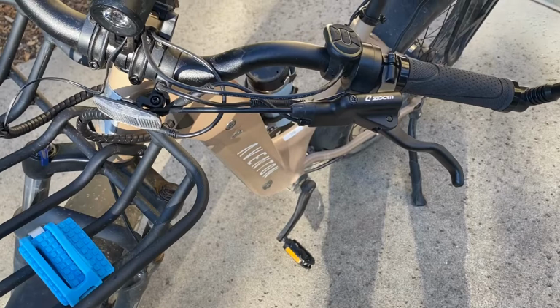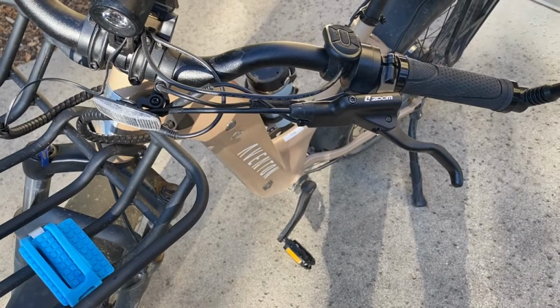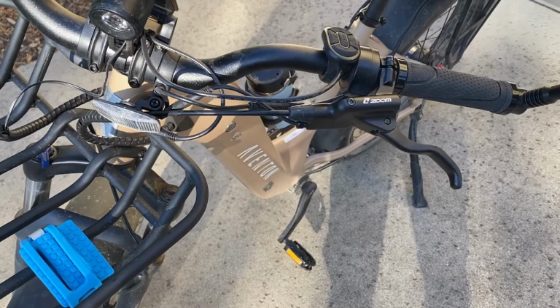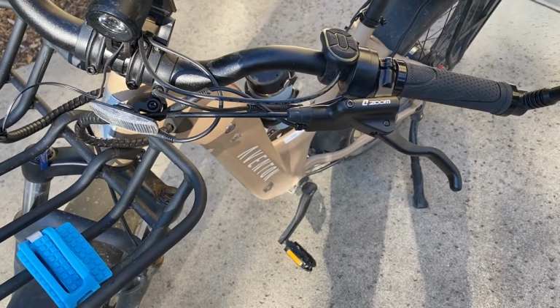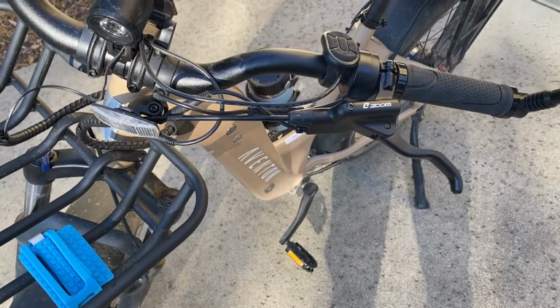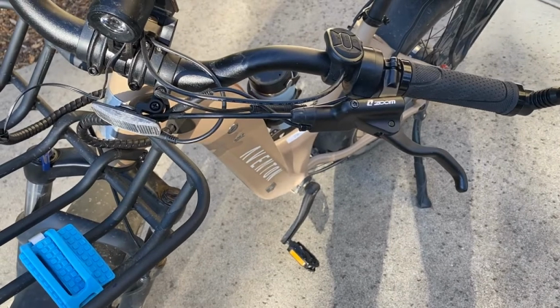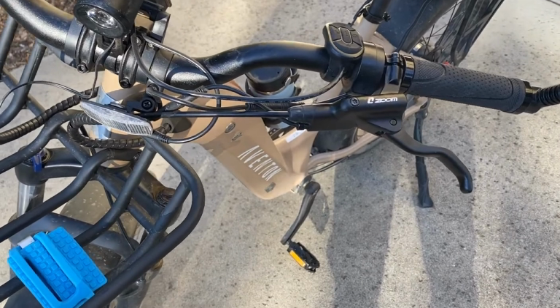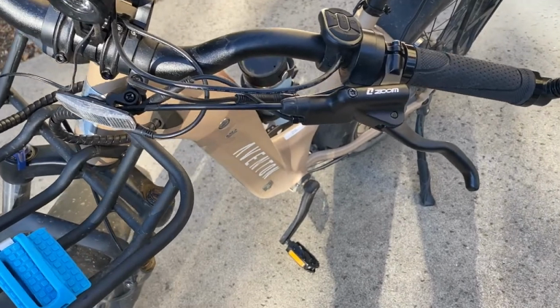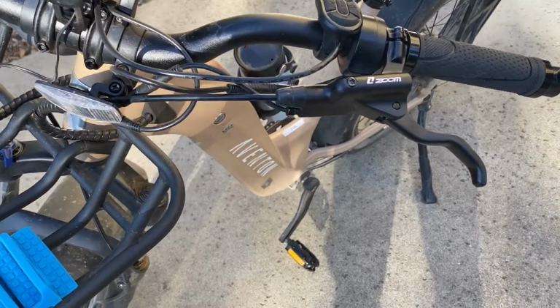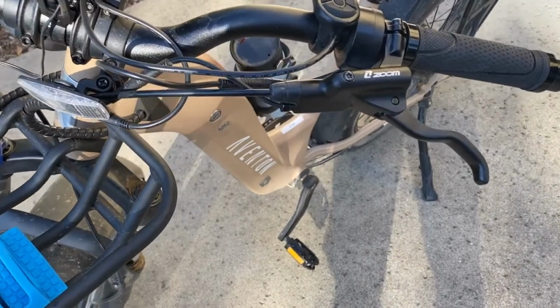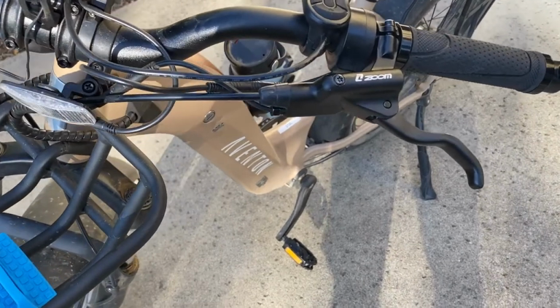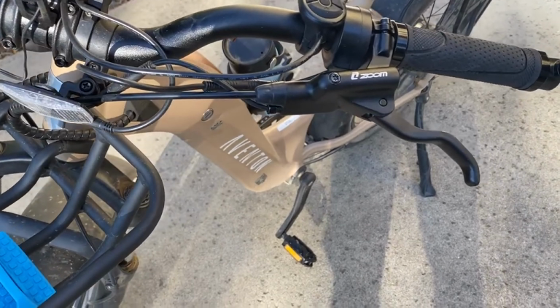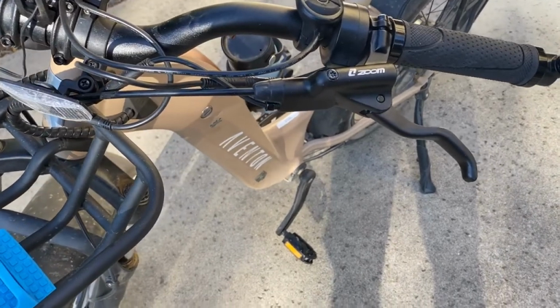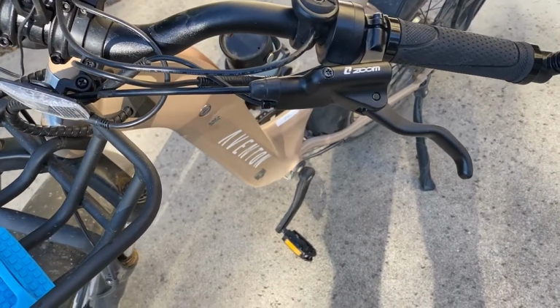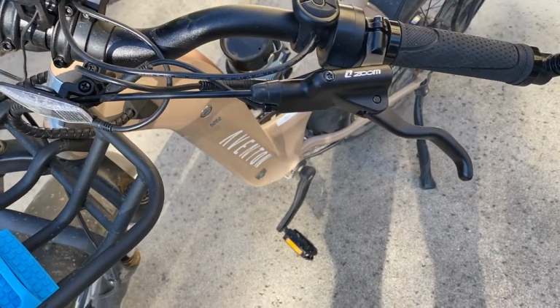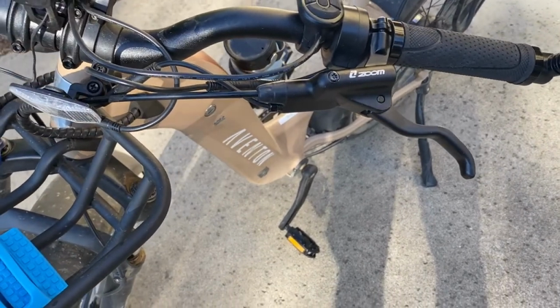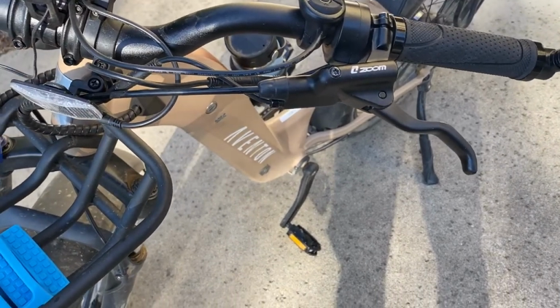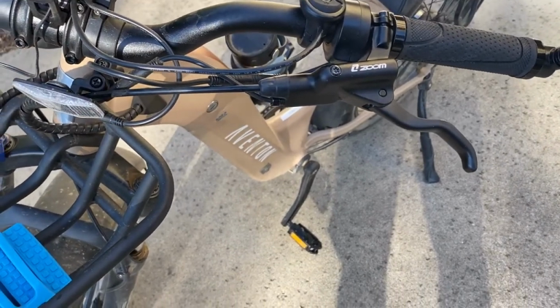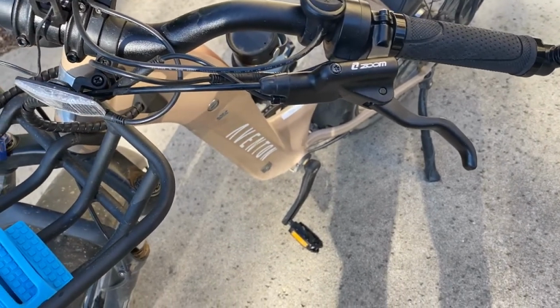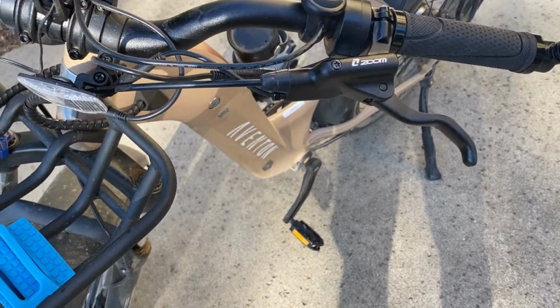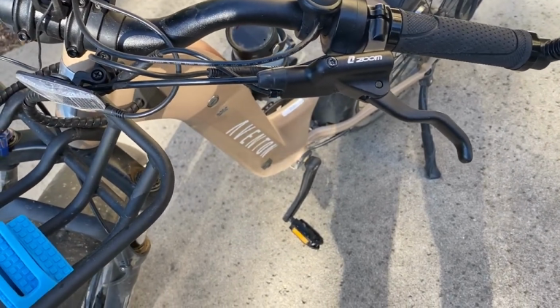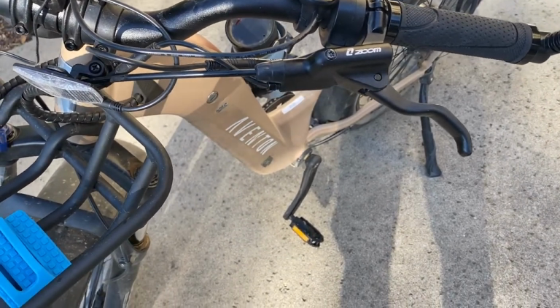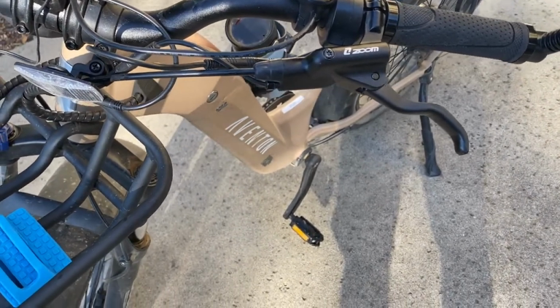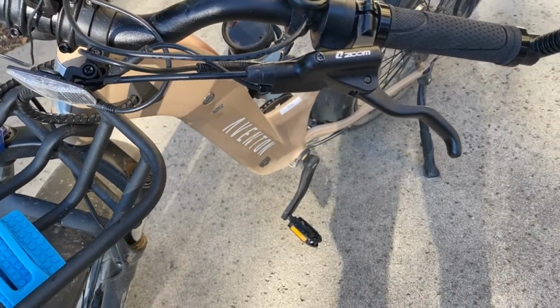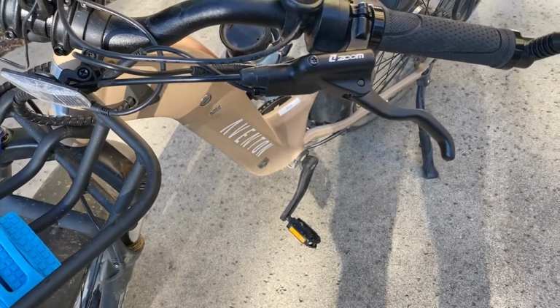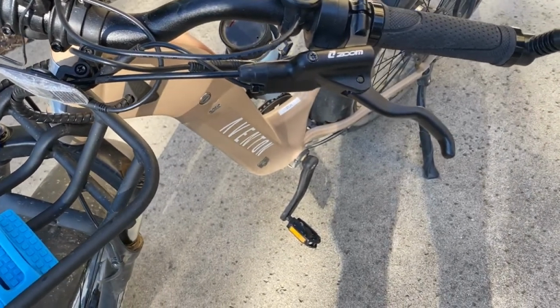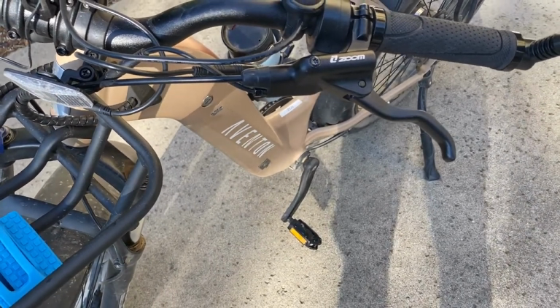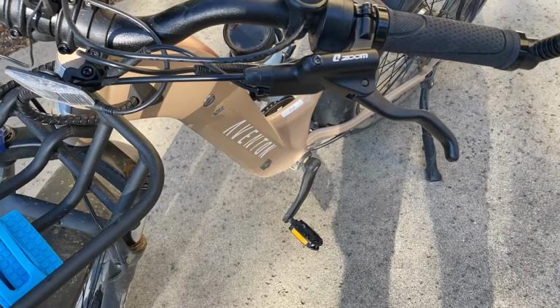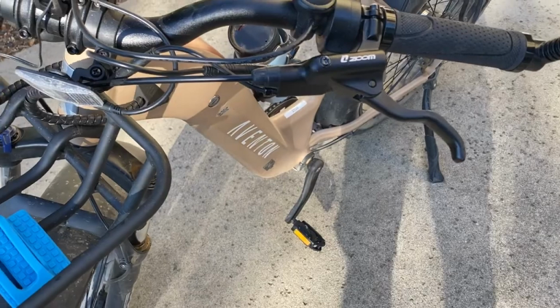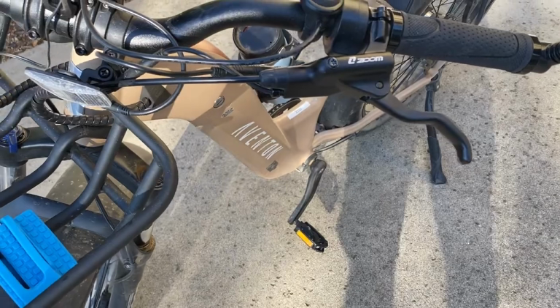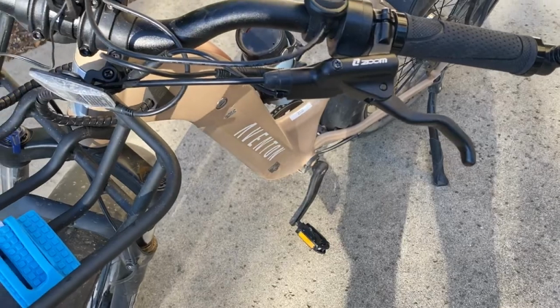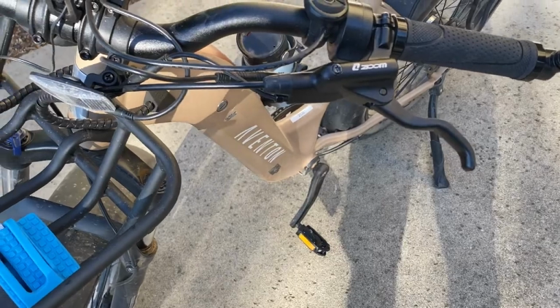I also adjusted the front brakes to match the firmness of the rear brakes that were bled.